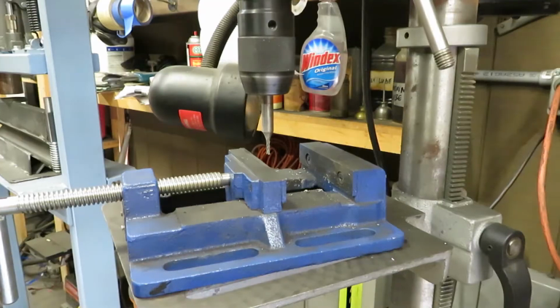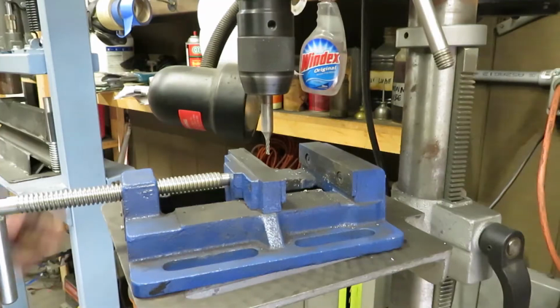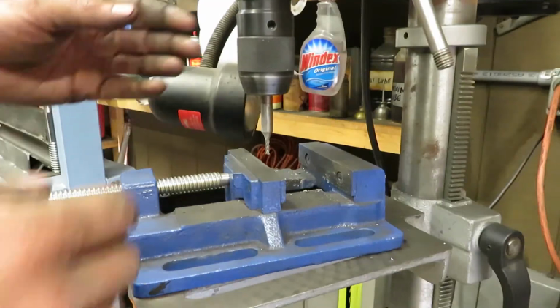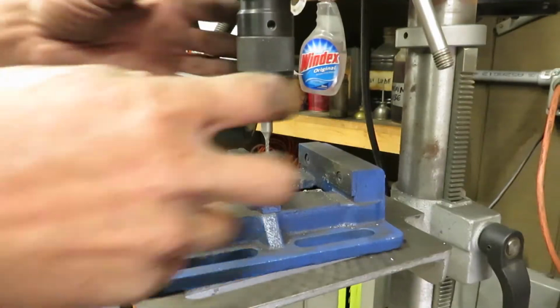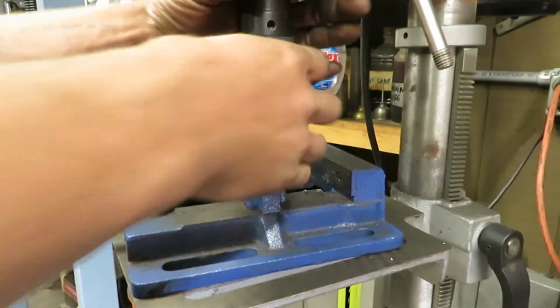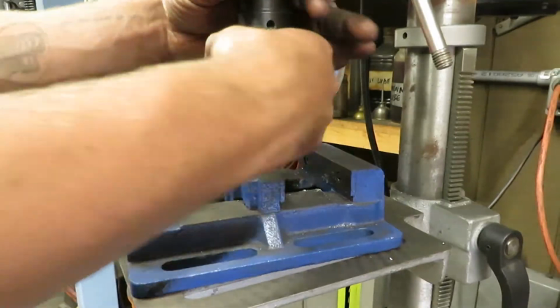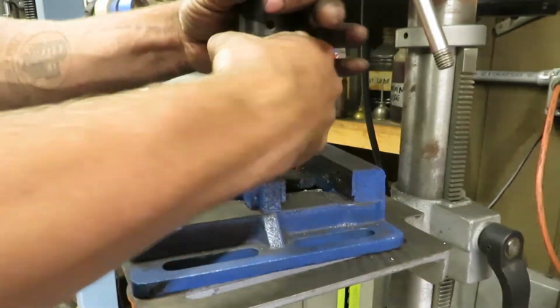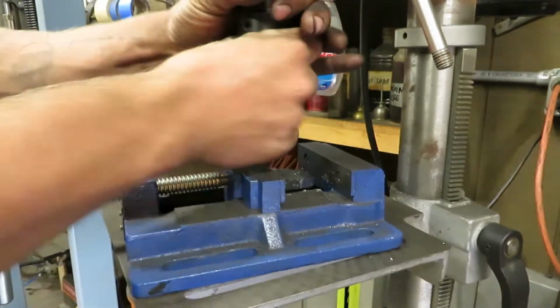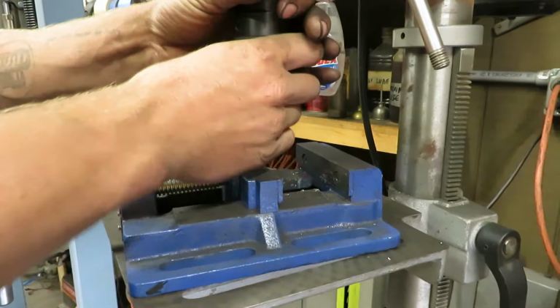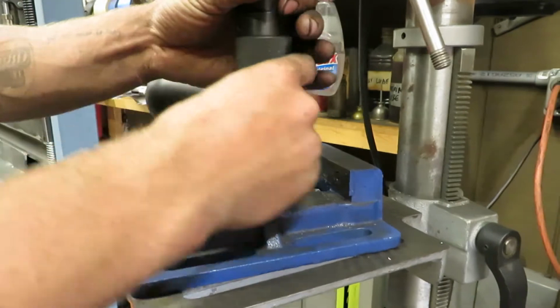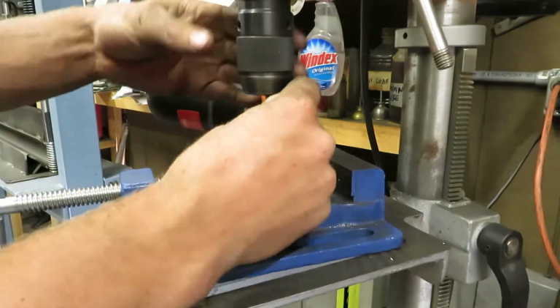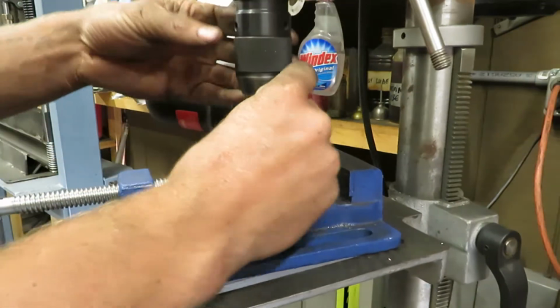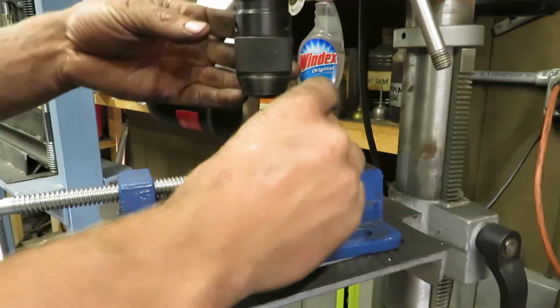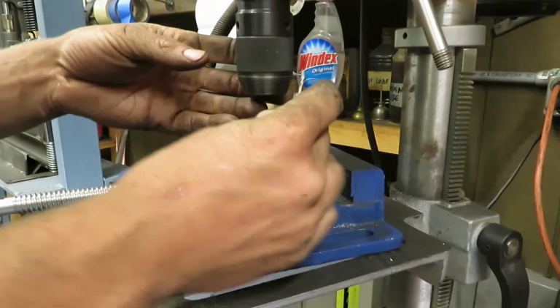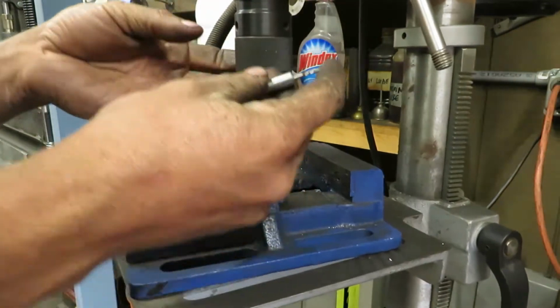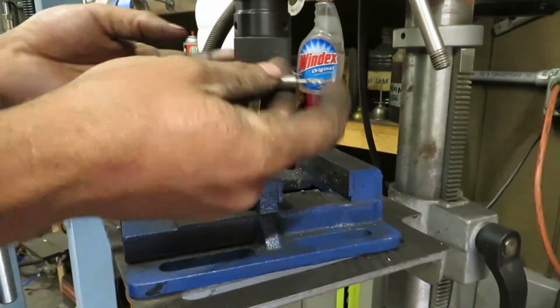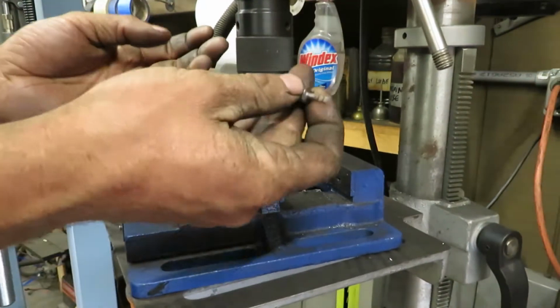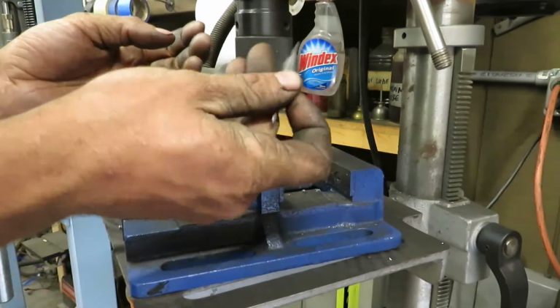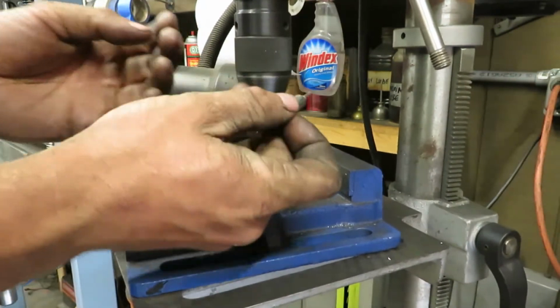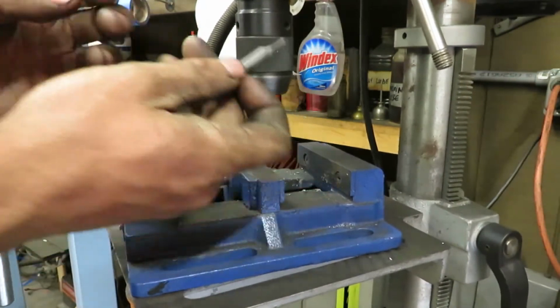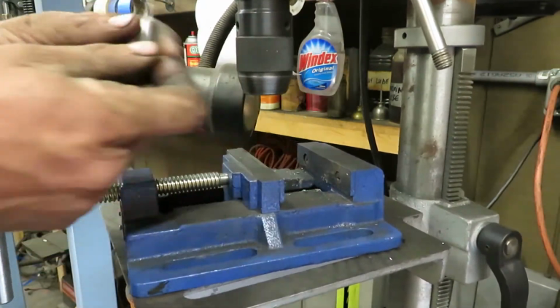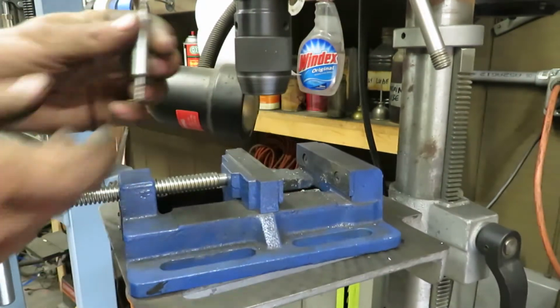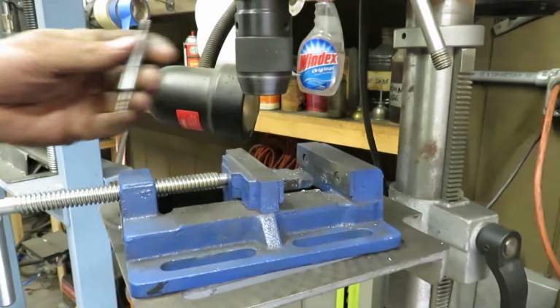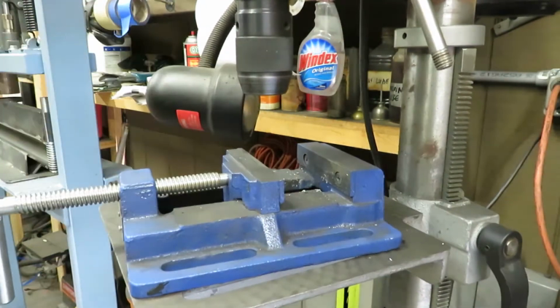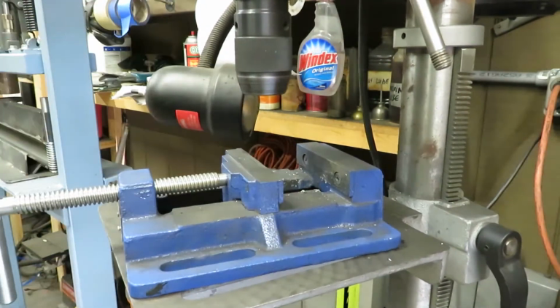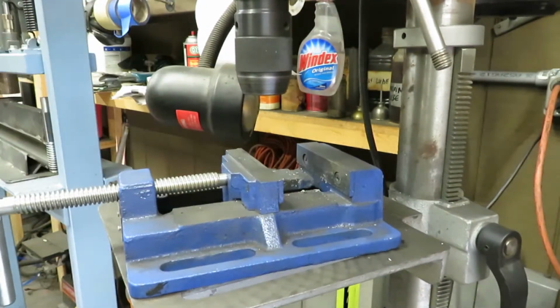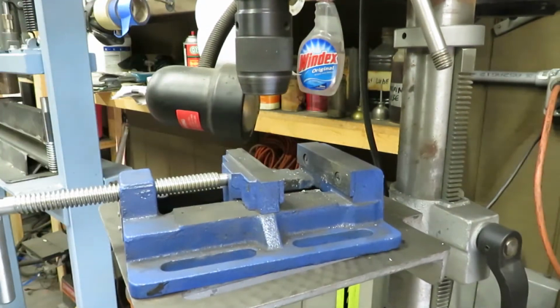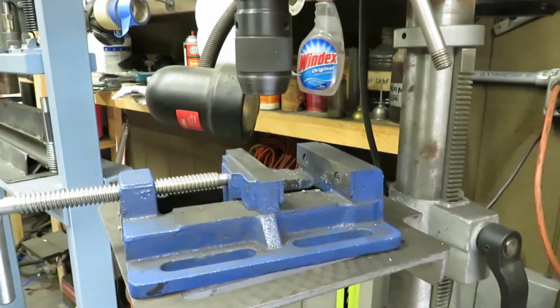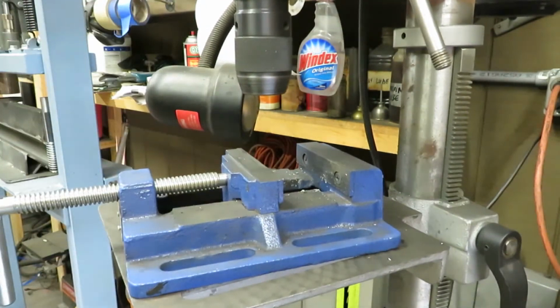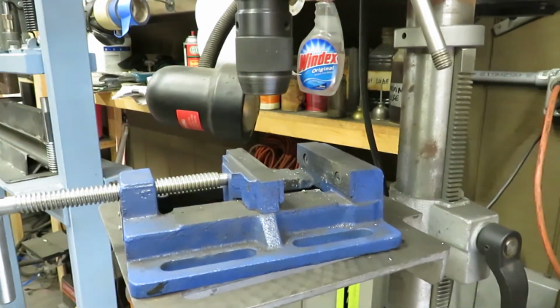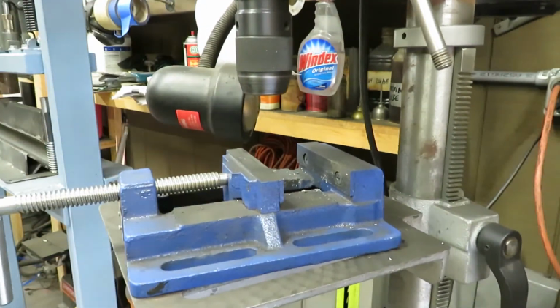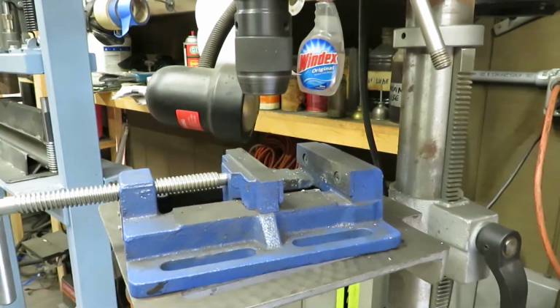Oh shit, is that an end mill in a drill press? Better get that out of there before someone yells at me.